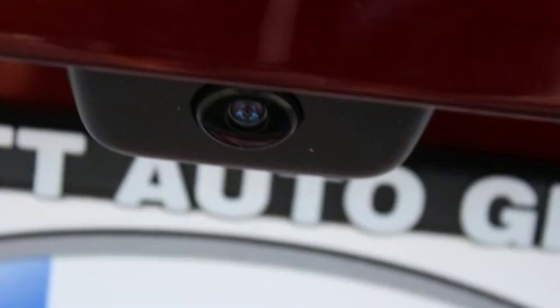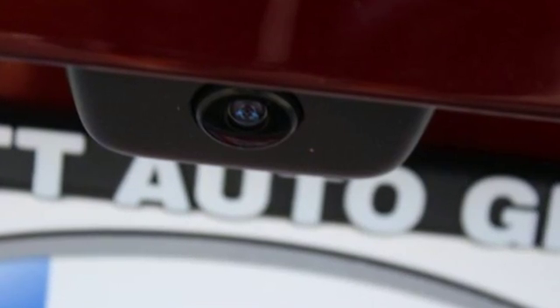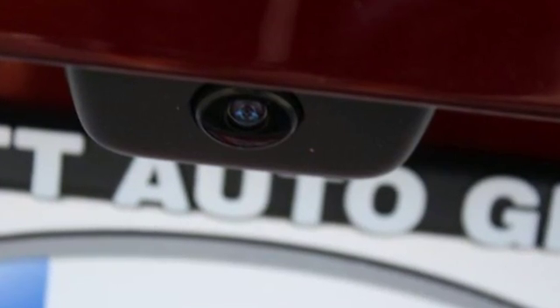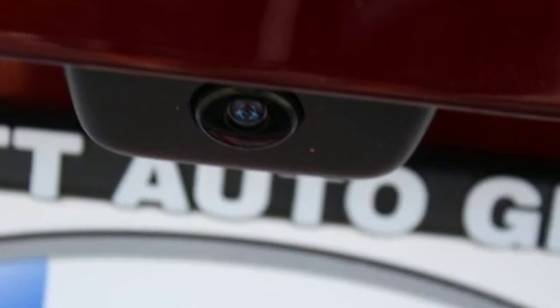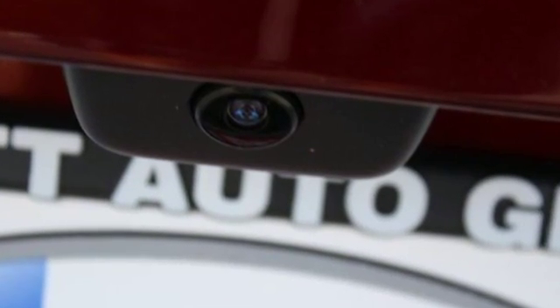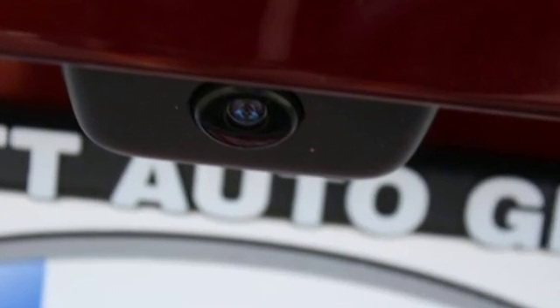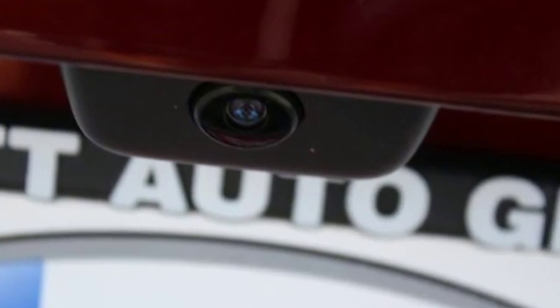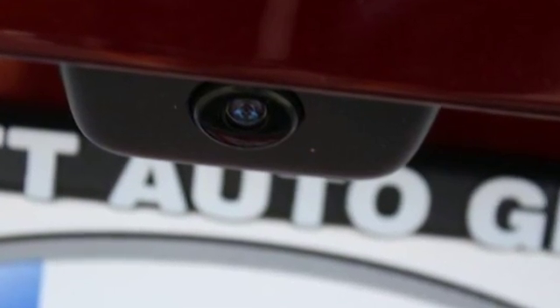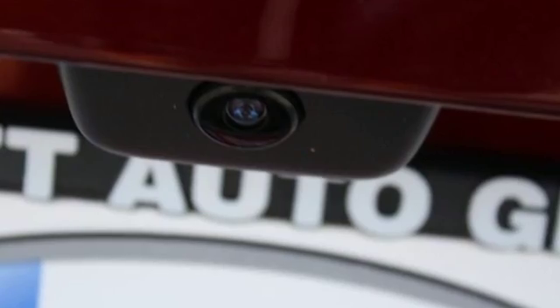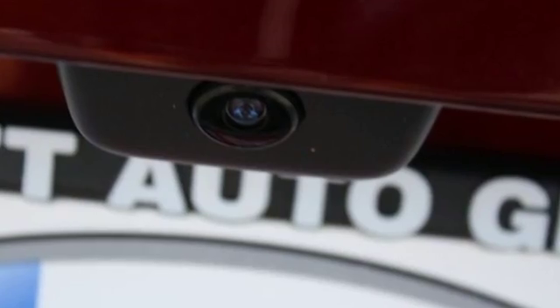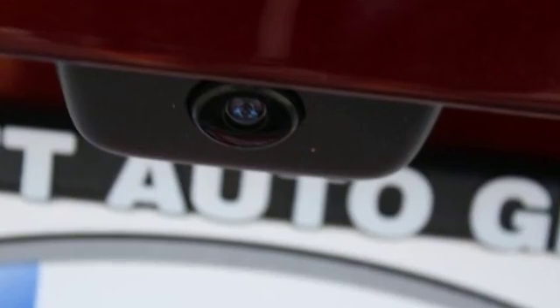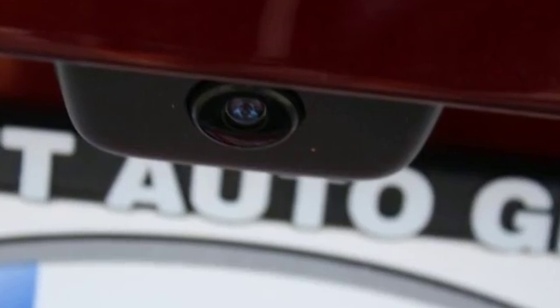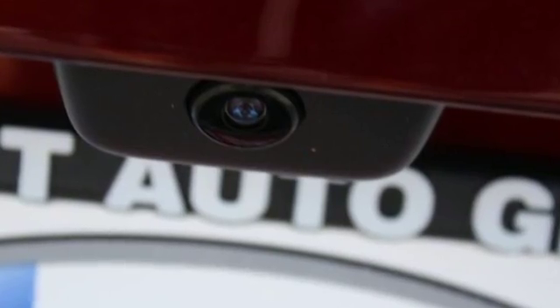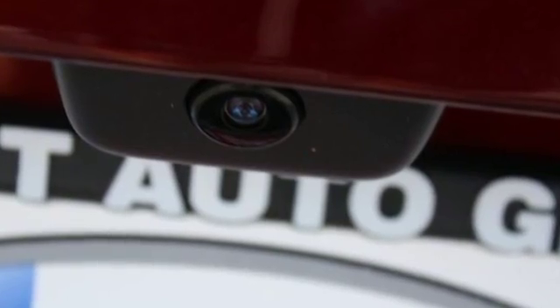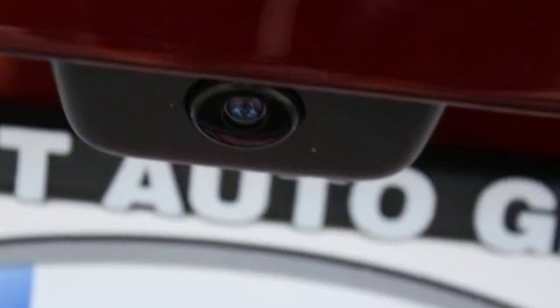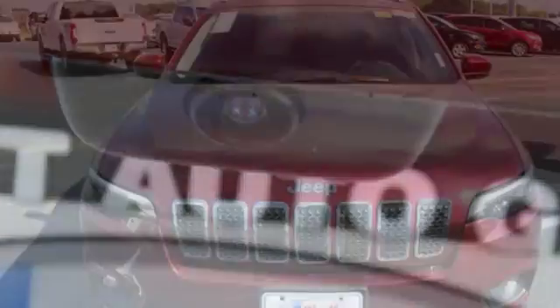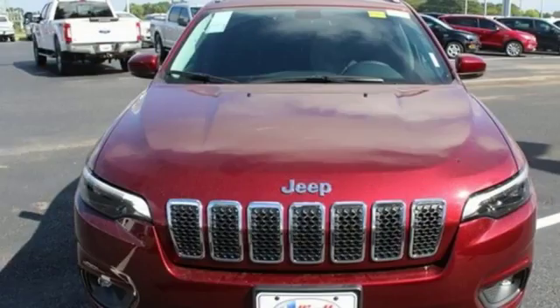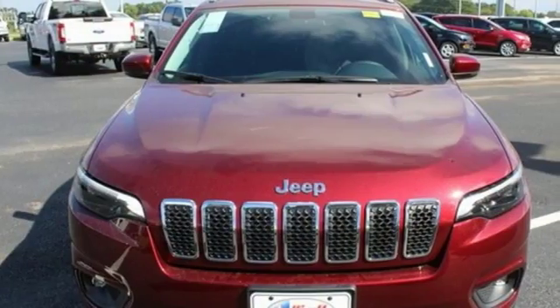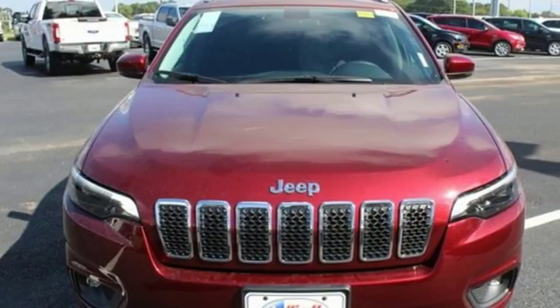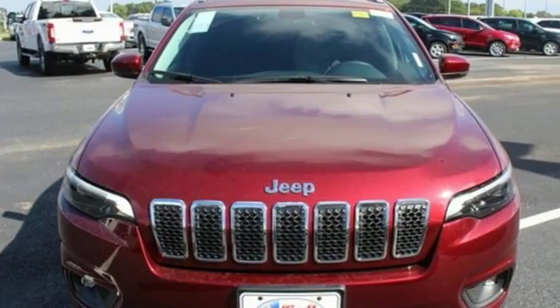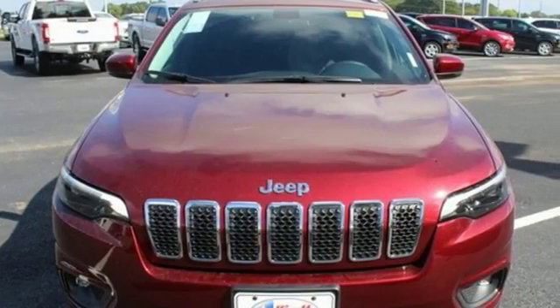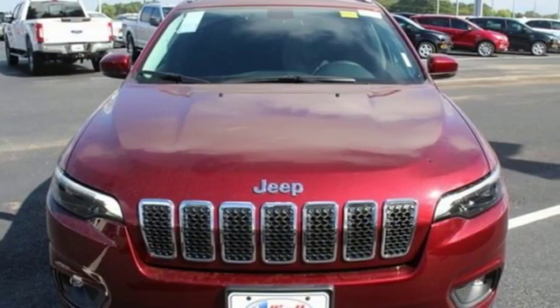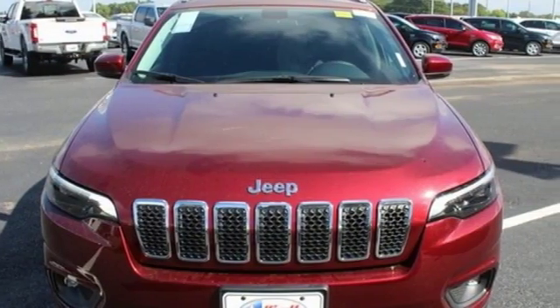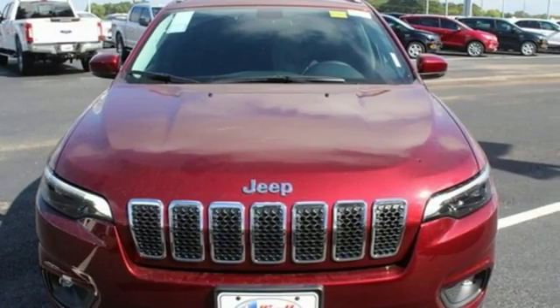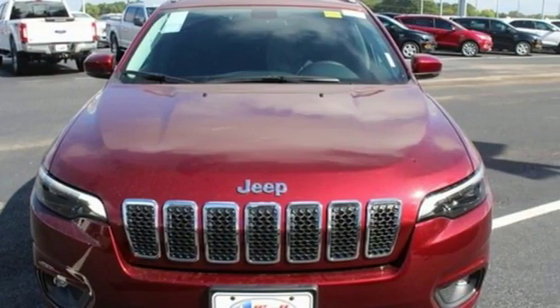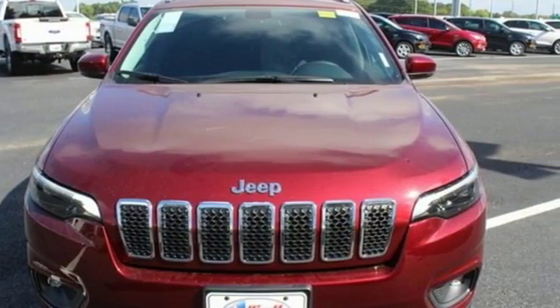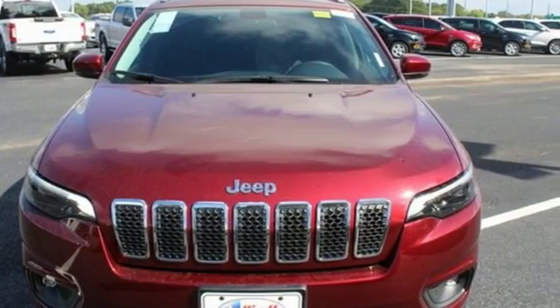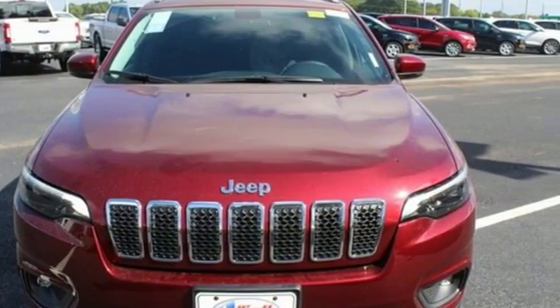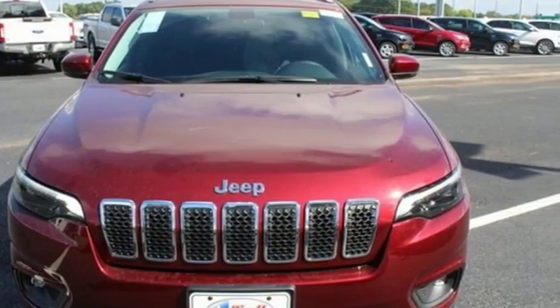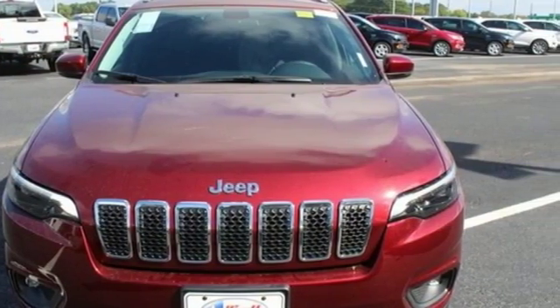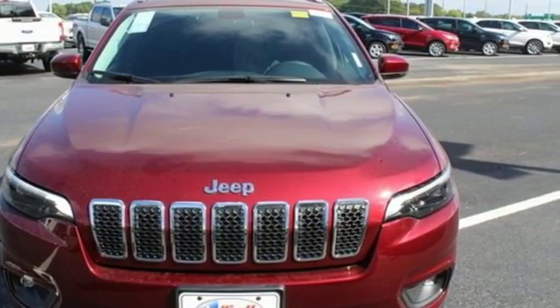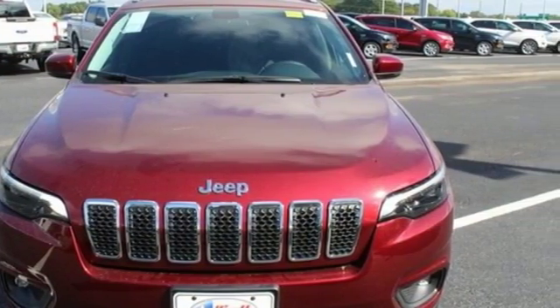Journey anywhere in a Jeep. If you've been waiting for the perfect time for a test drive, the time is now. Experience it today.